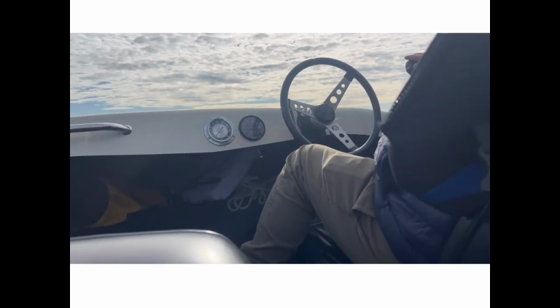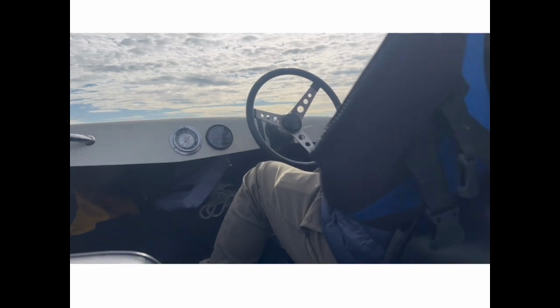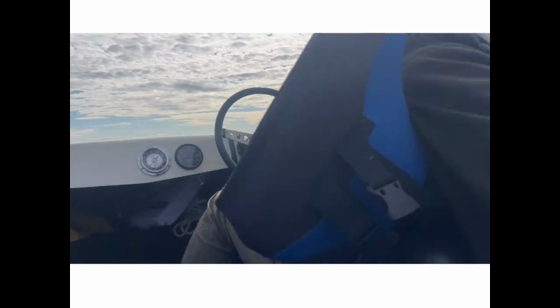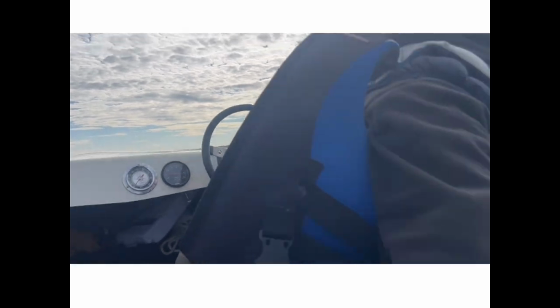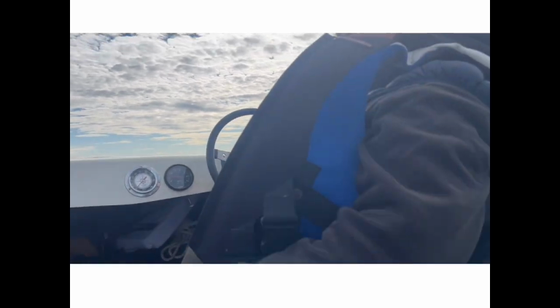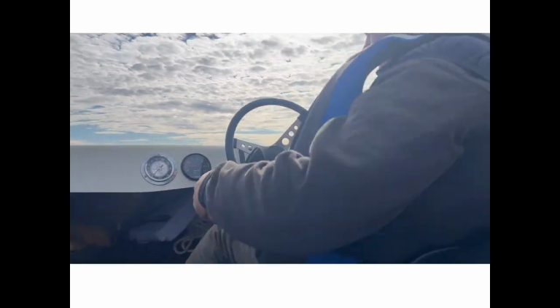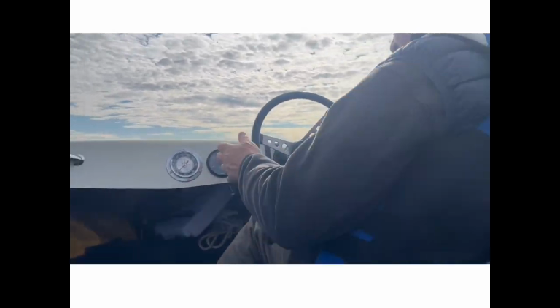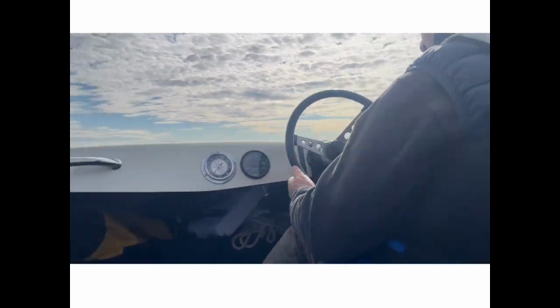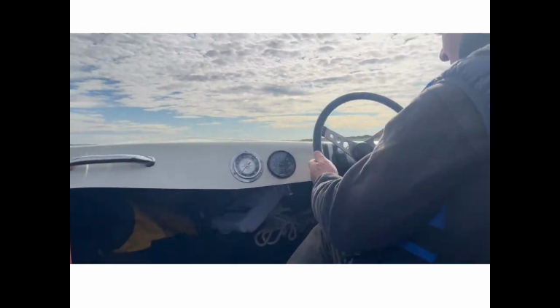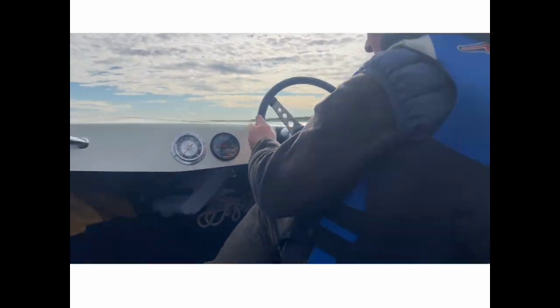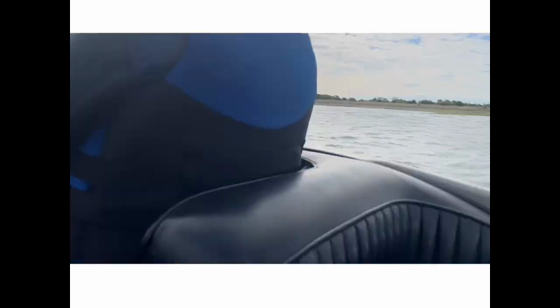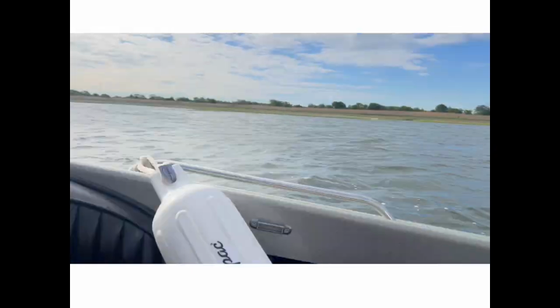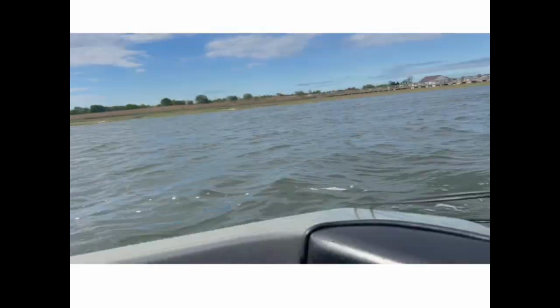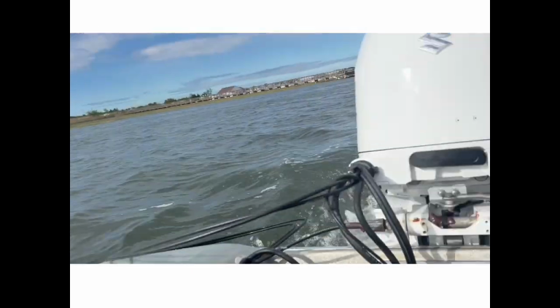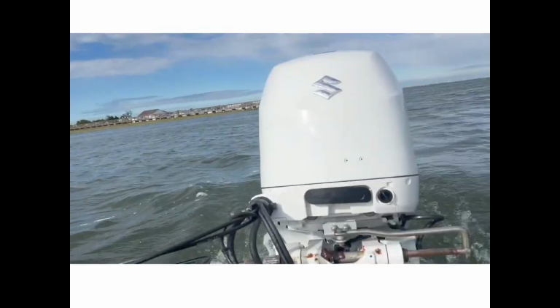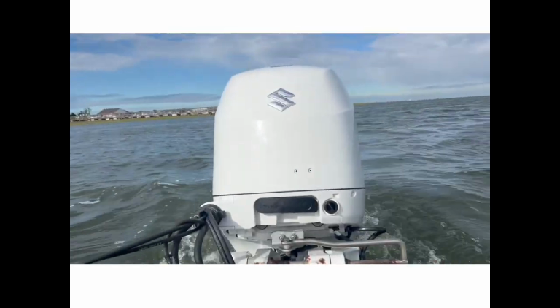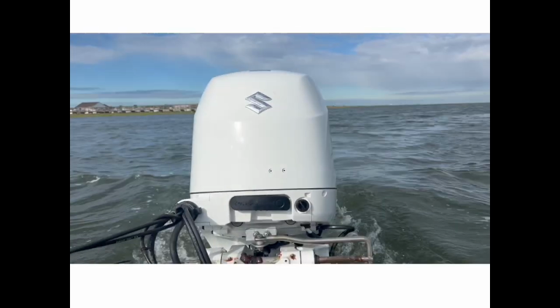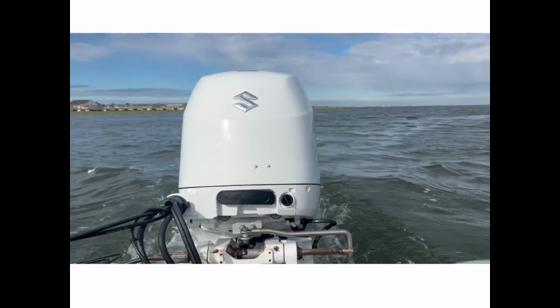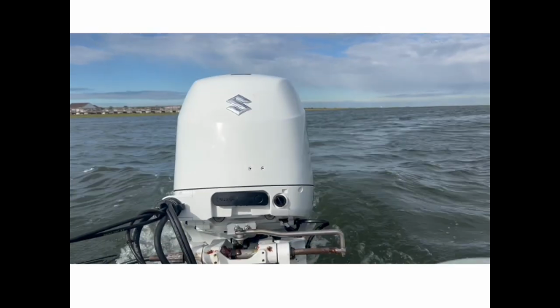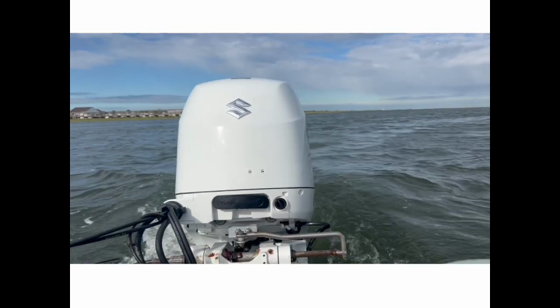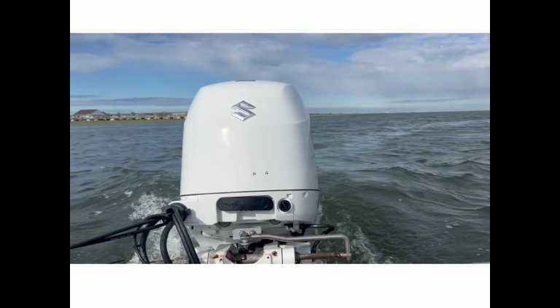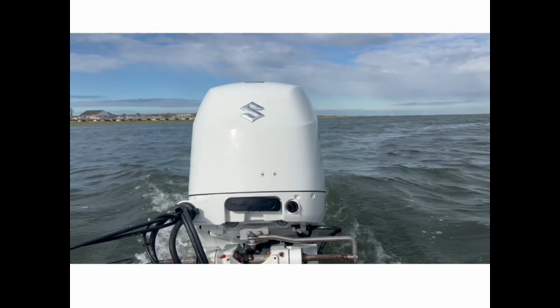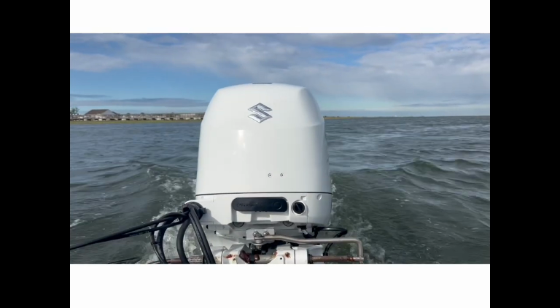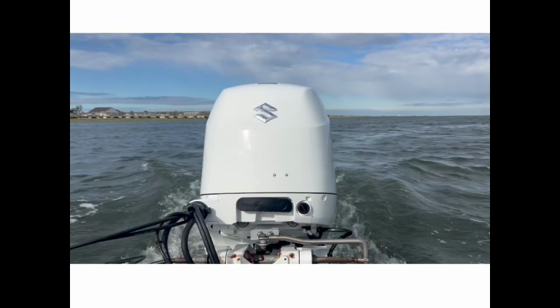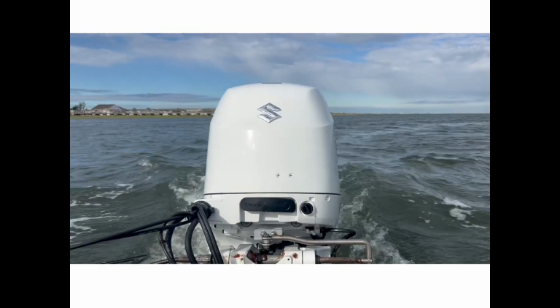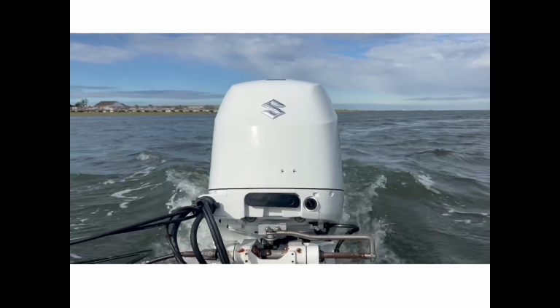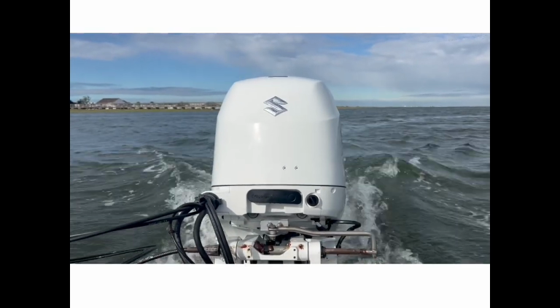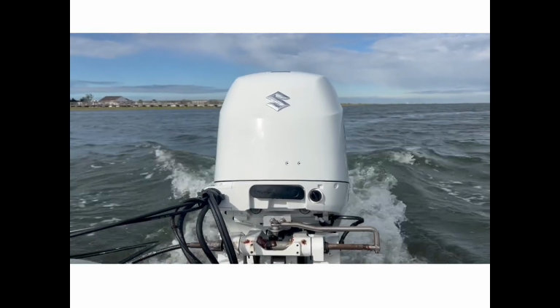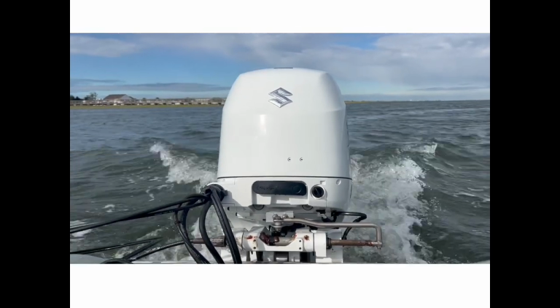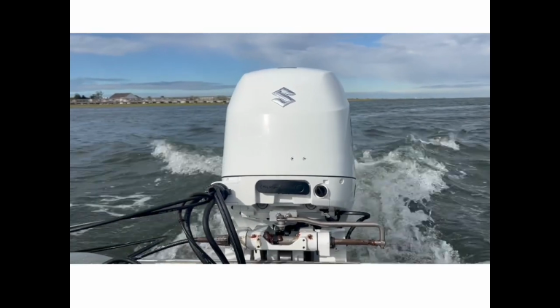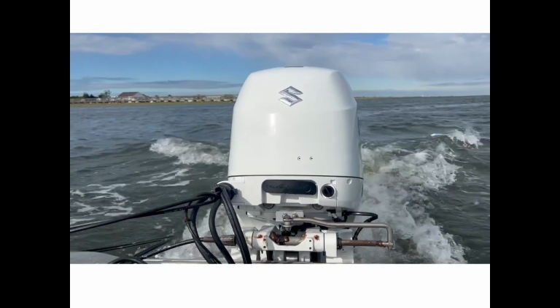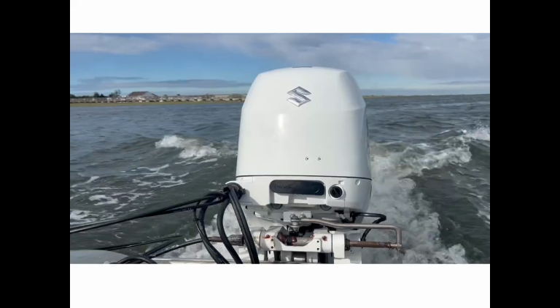Alright, so here we are. We've got the prop — 25 inch pitch.